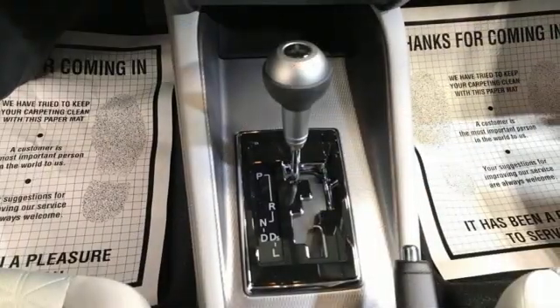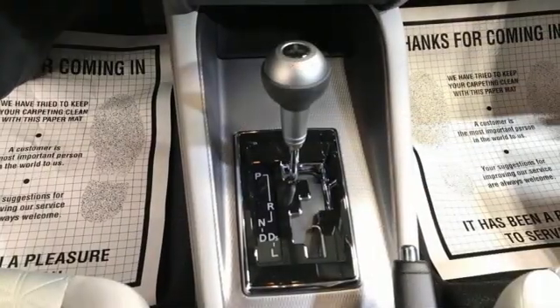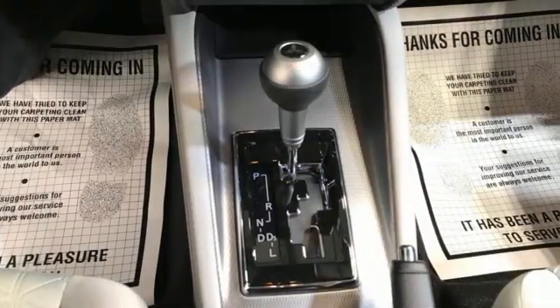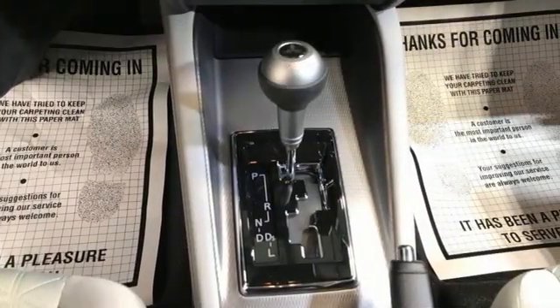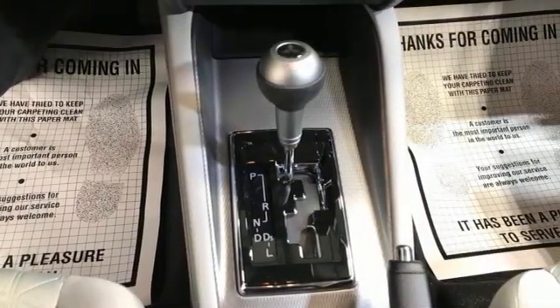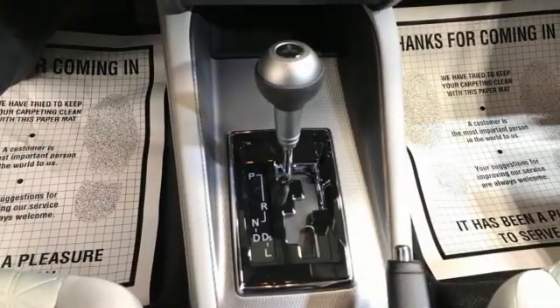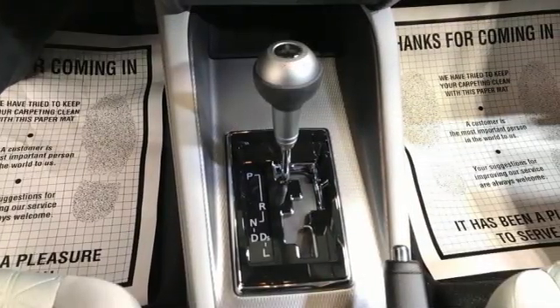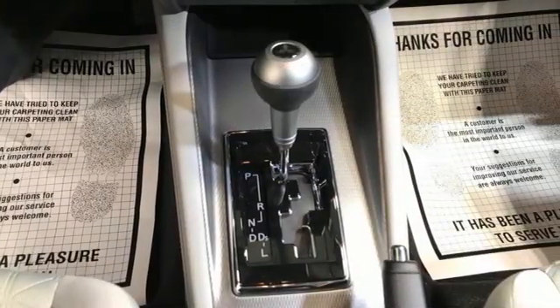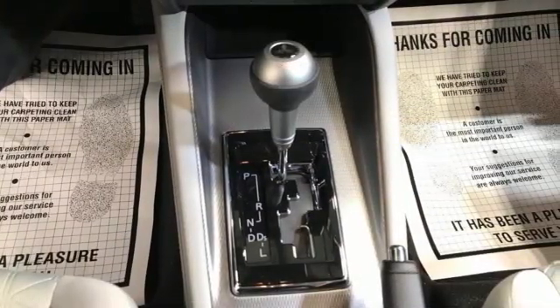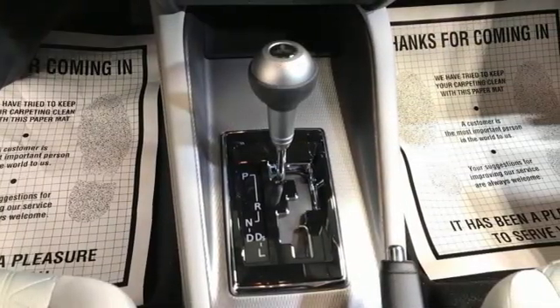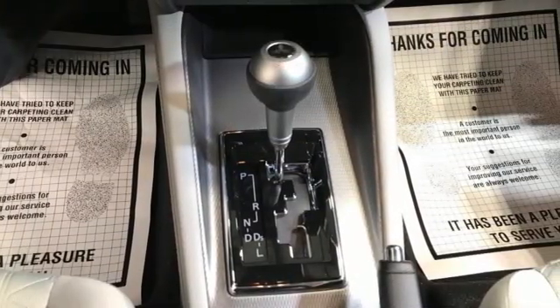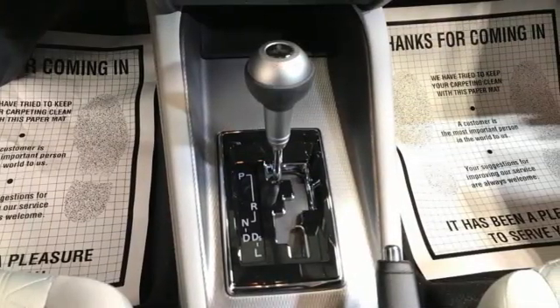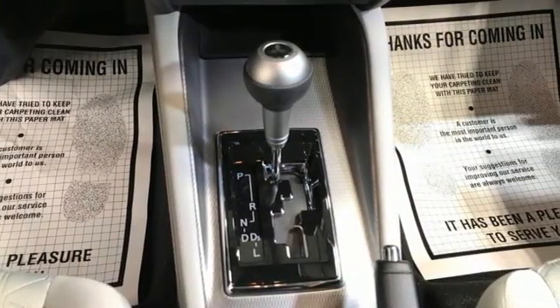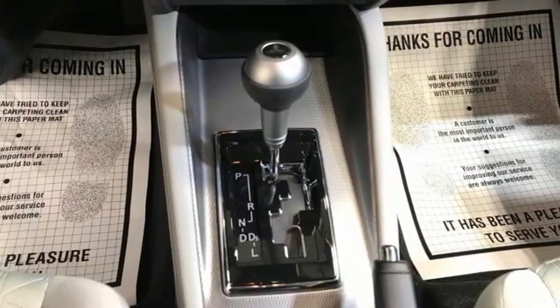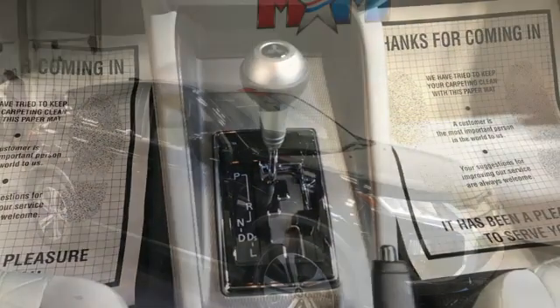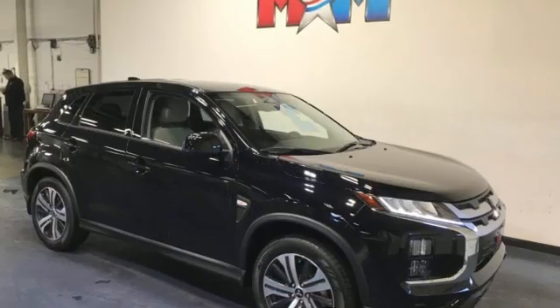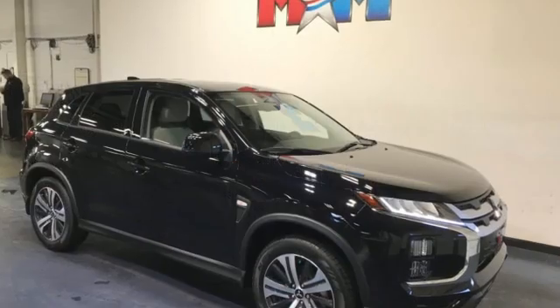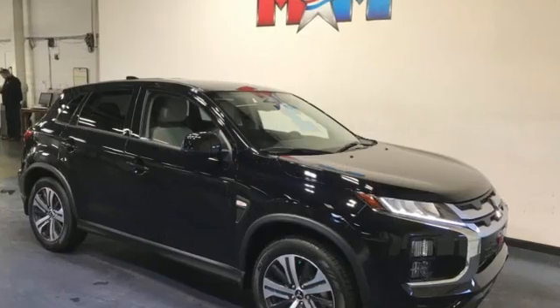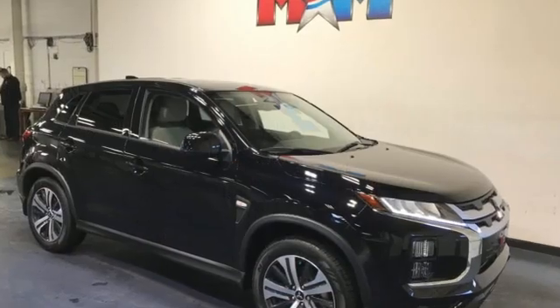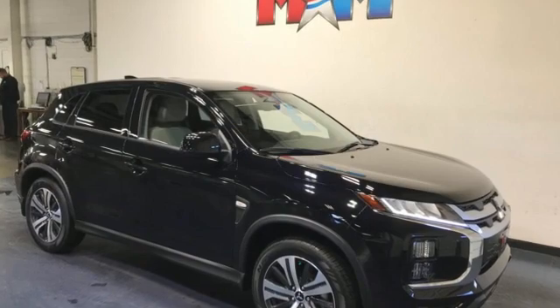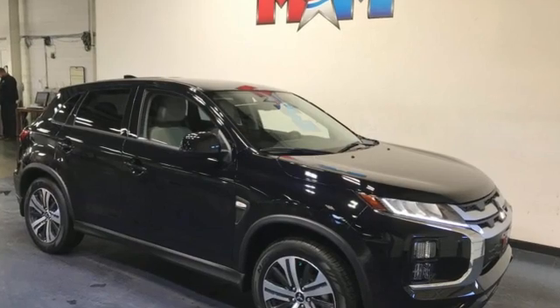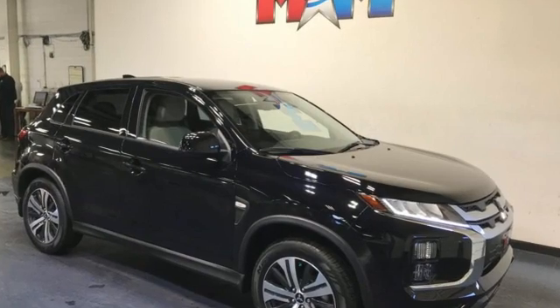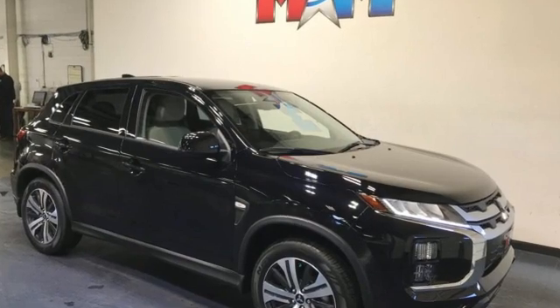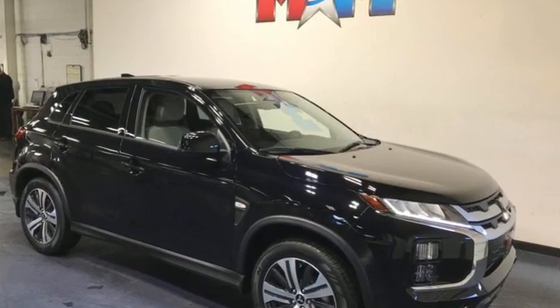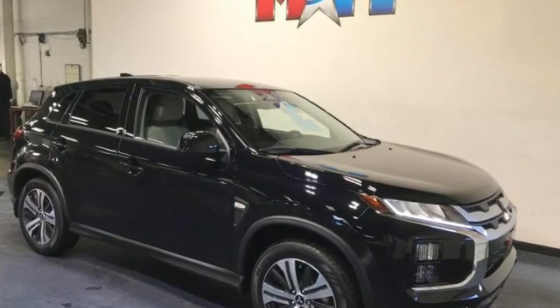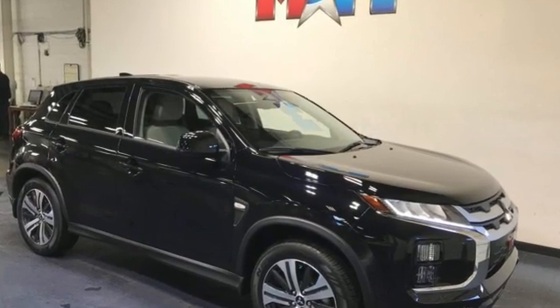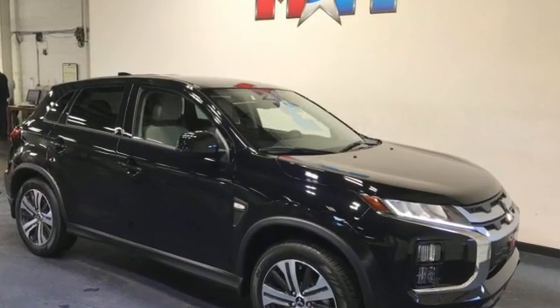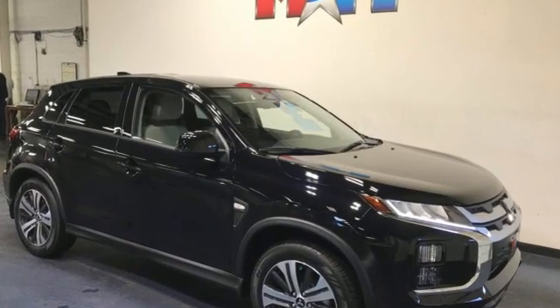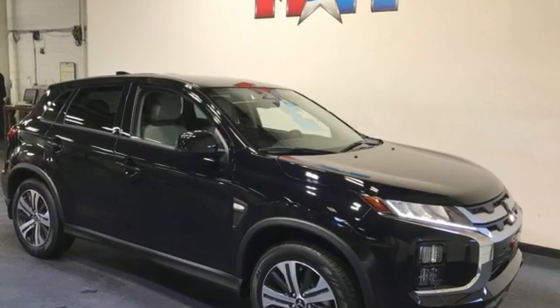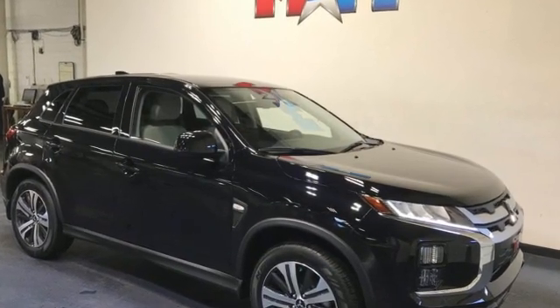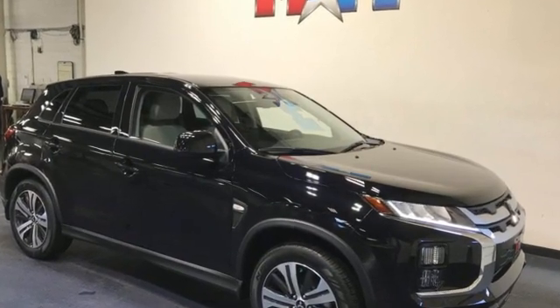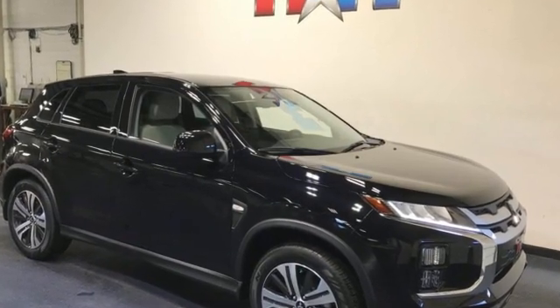Find your own lane in this Mitsubishi. If you've been waiting for the perfect time for a test drive, the time is now. Experience it today.